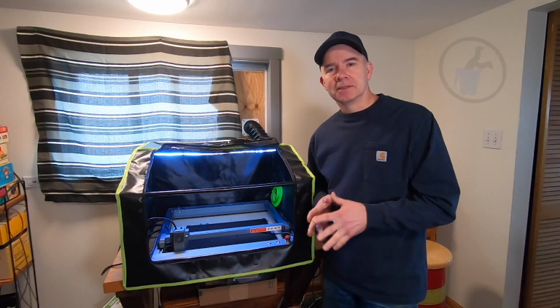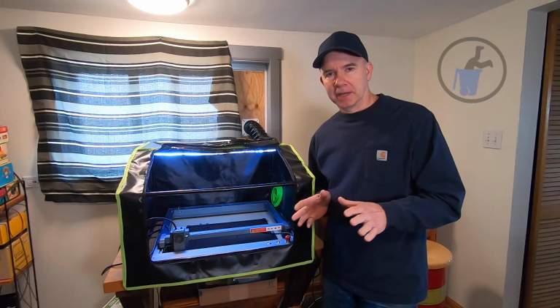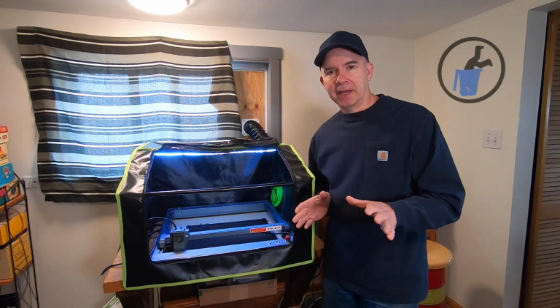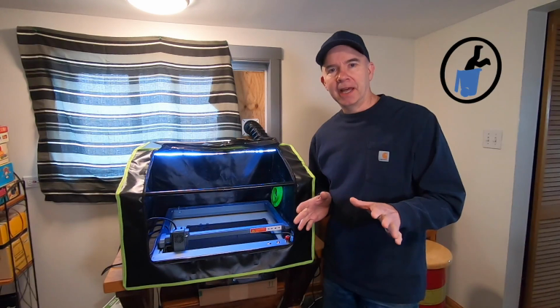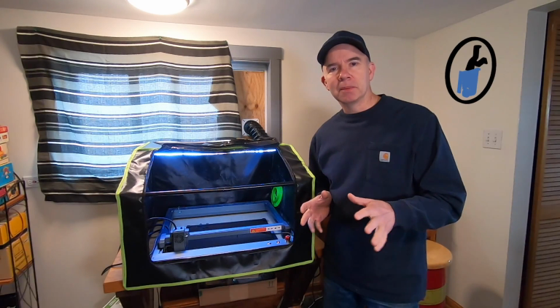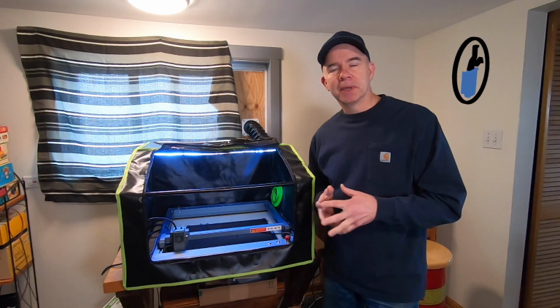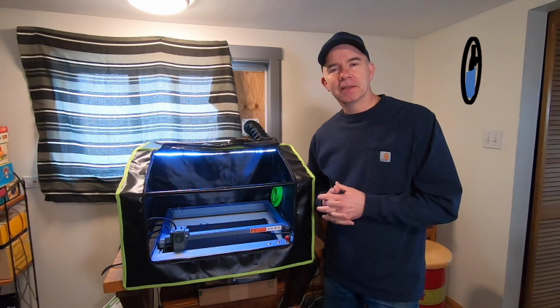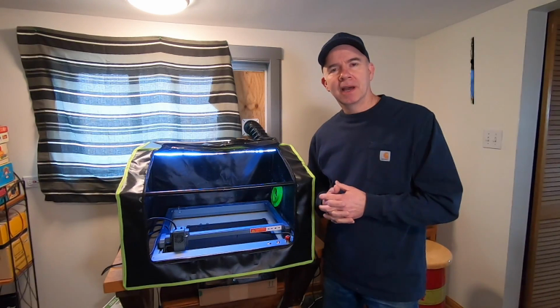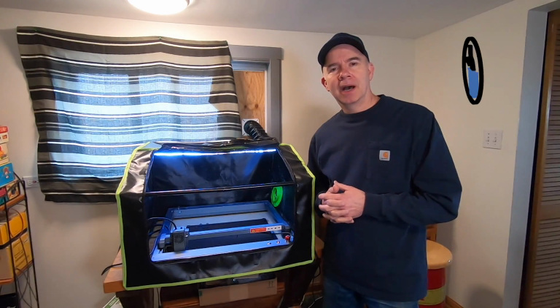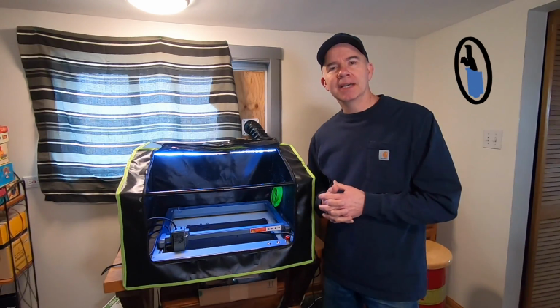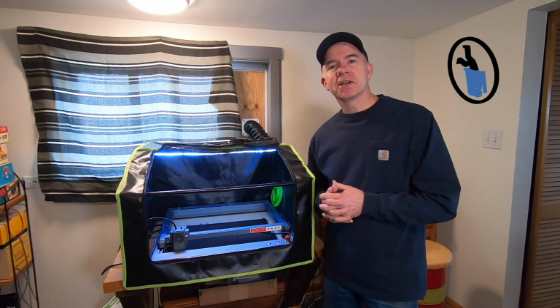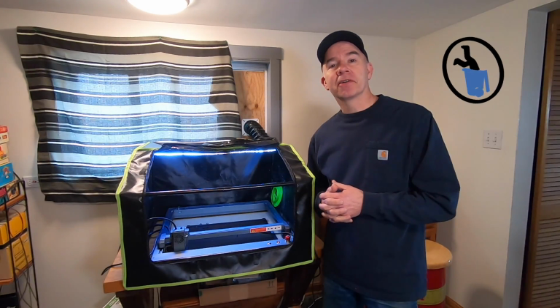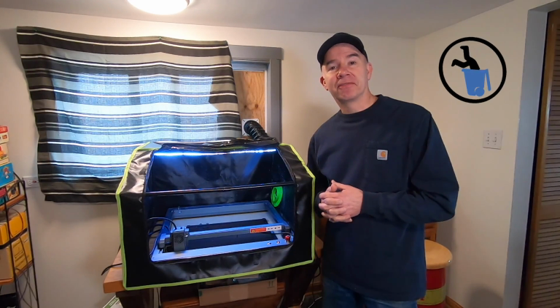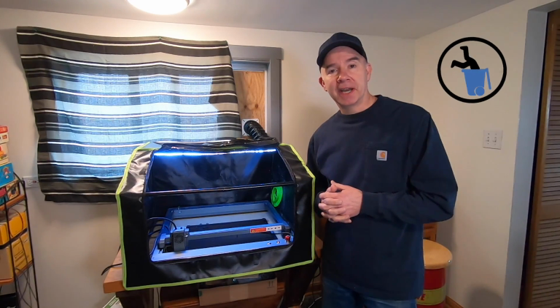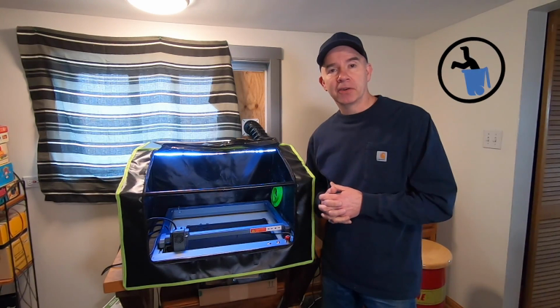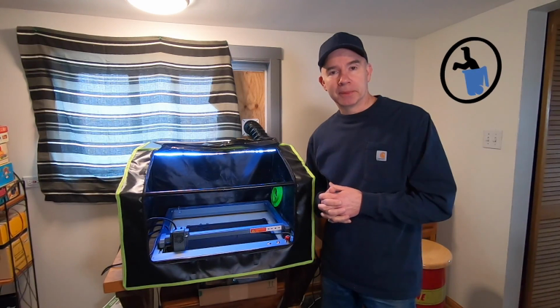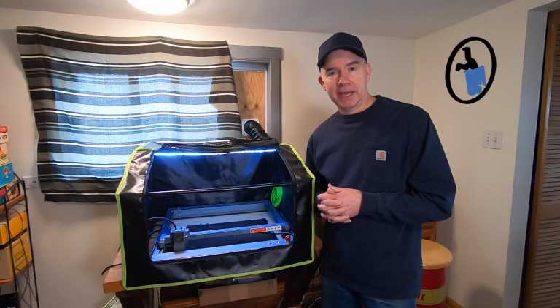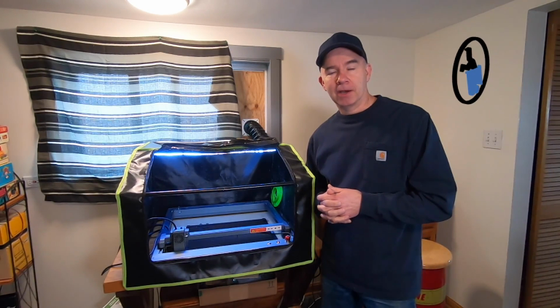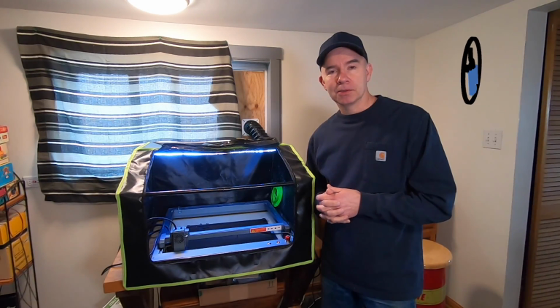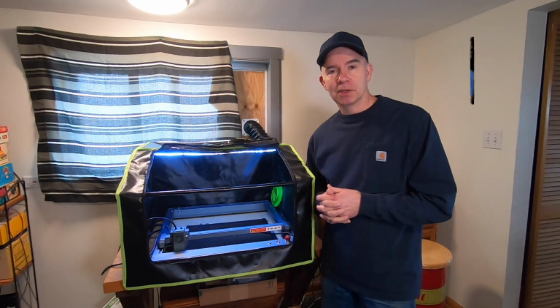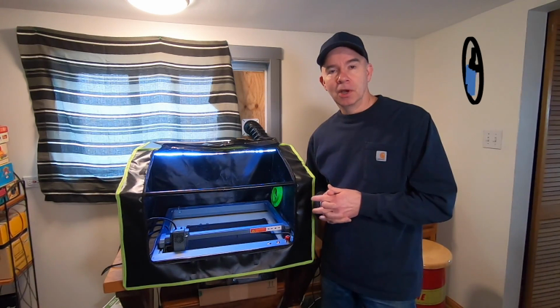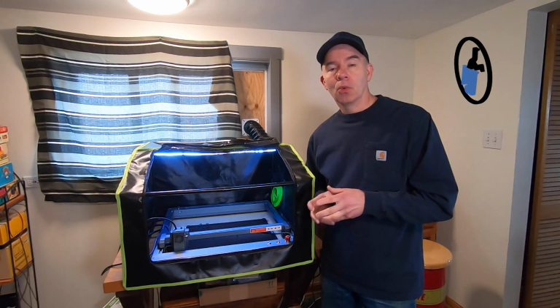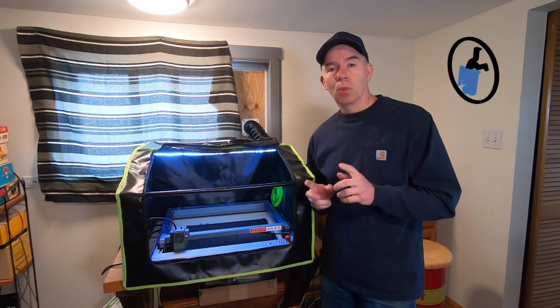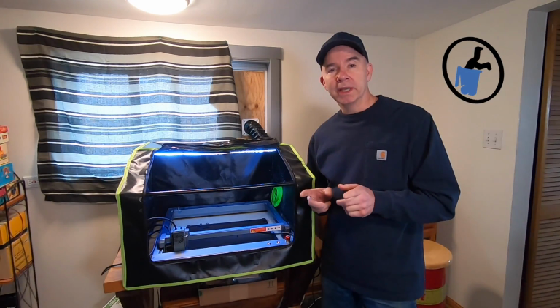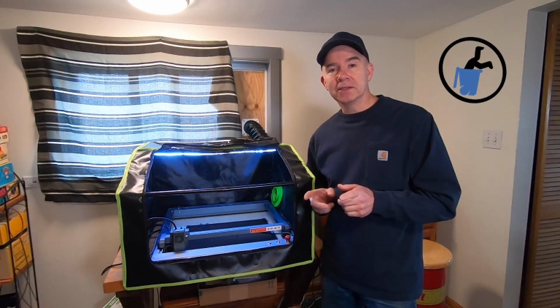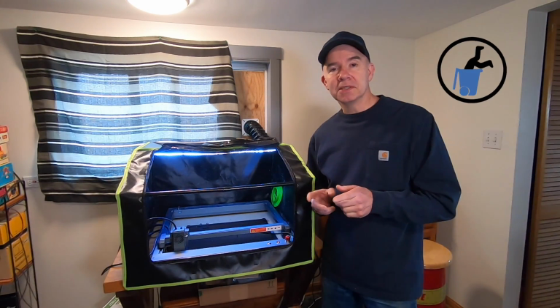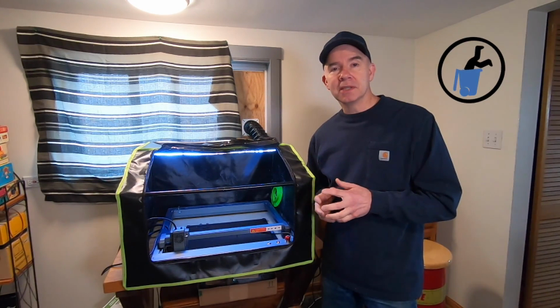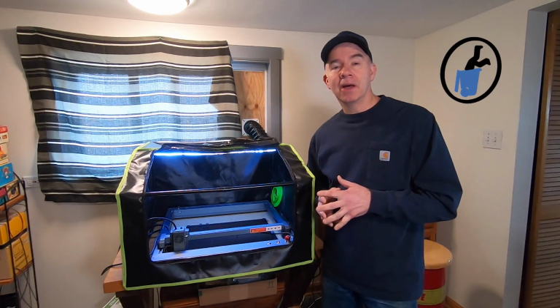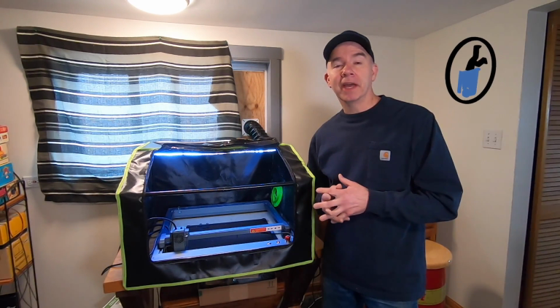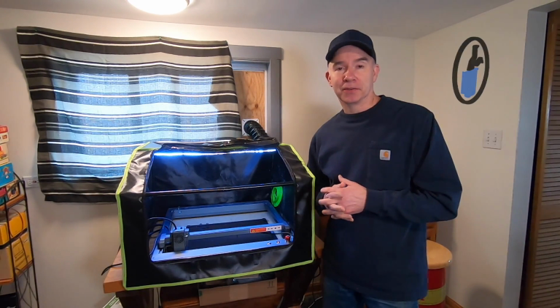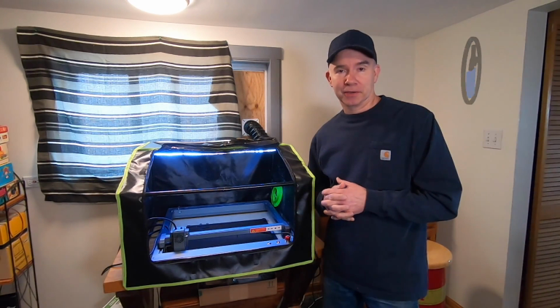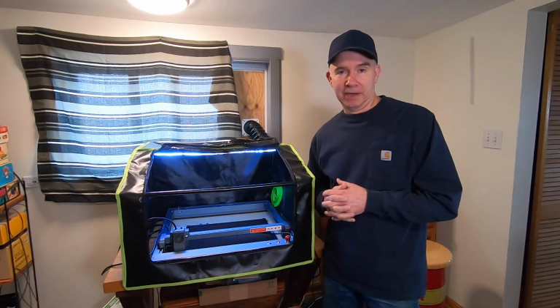Today on Alley Picked, I started a fire in my house. Wait till you see how that turned out.